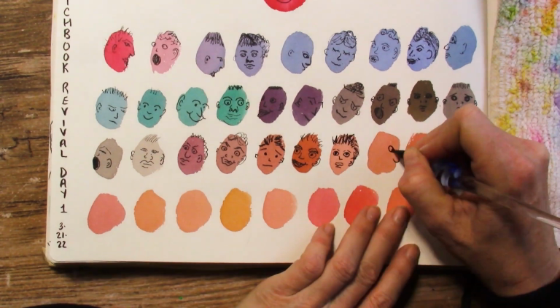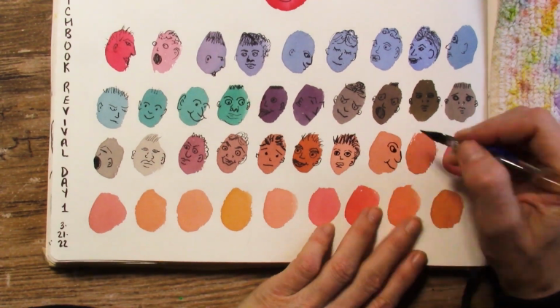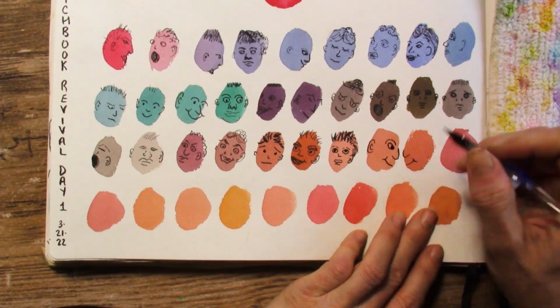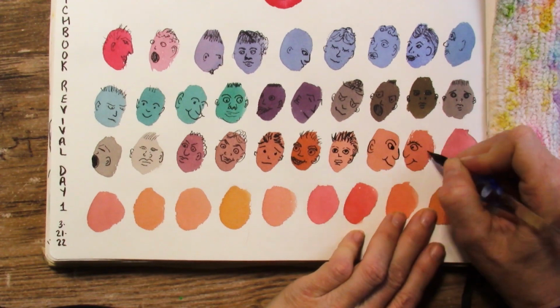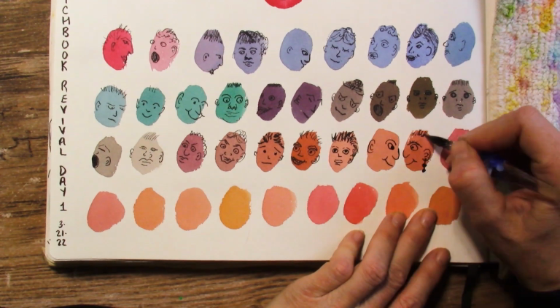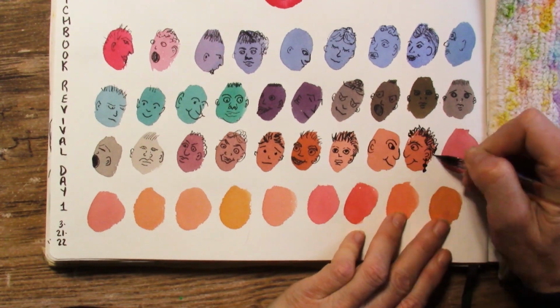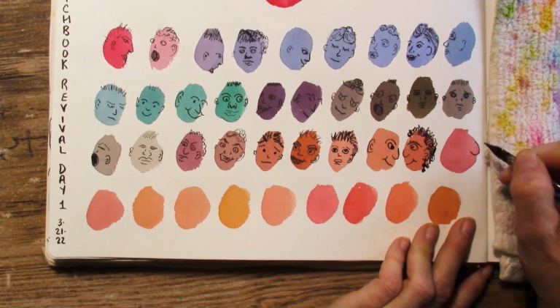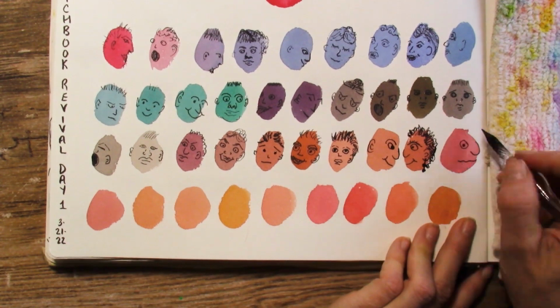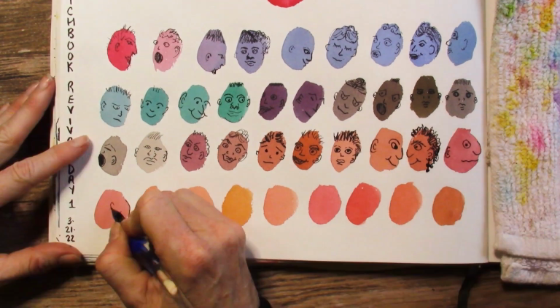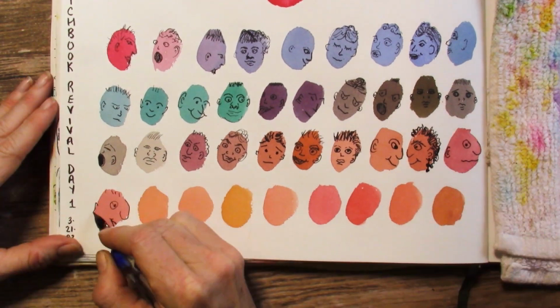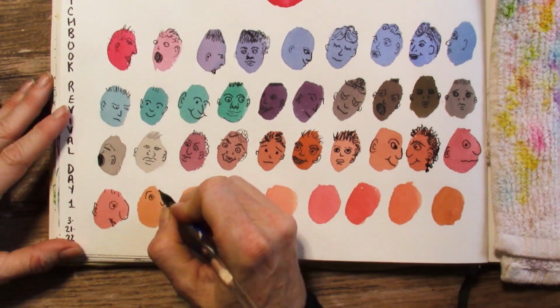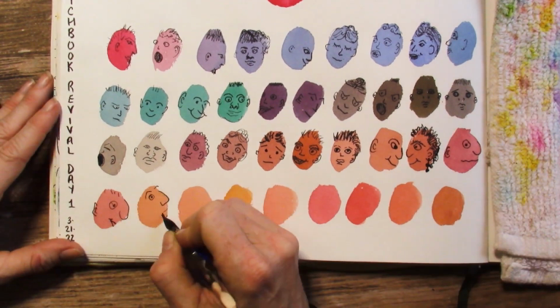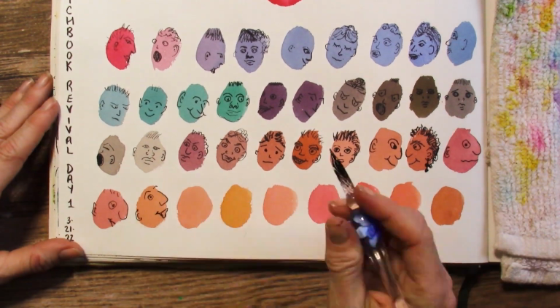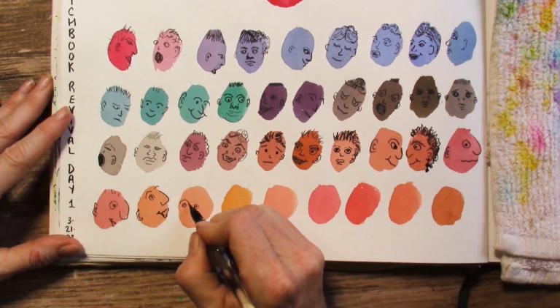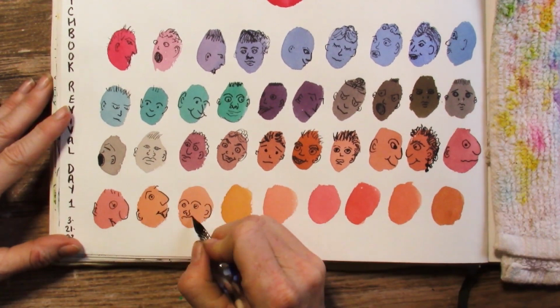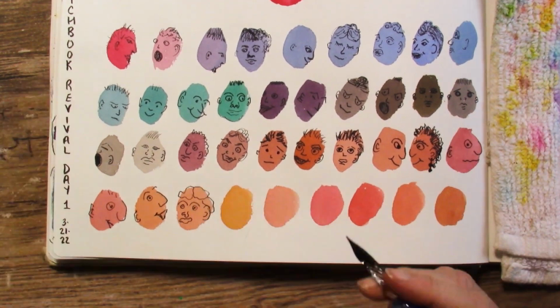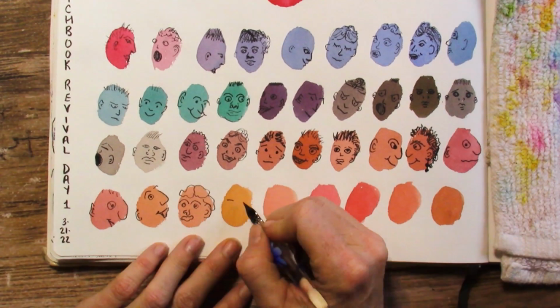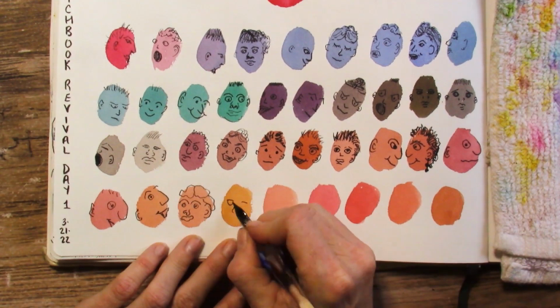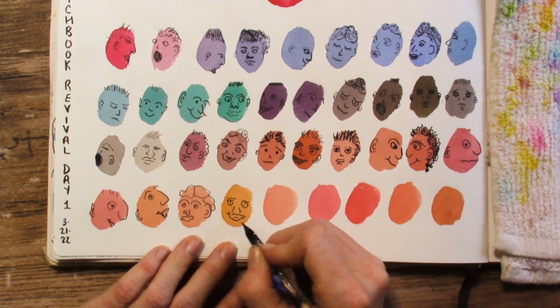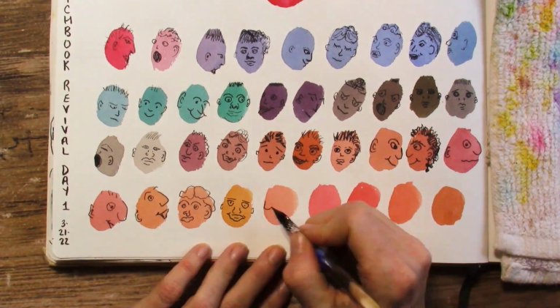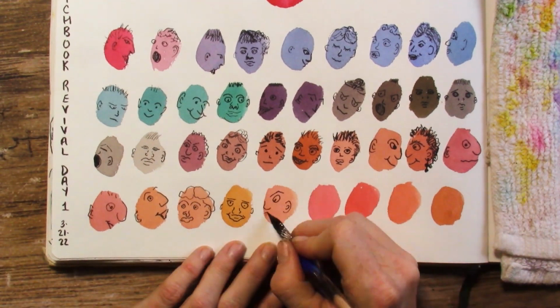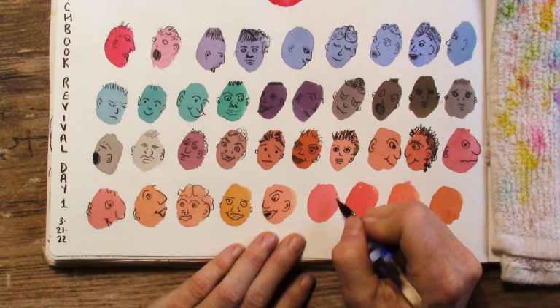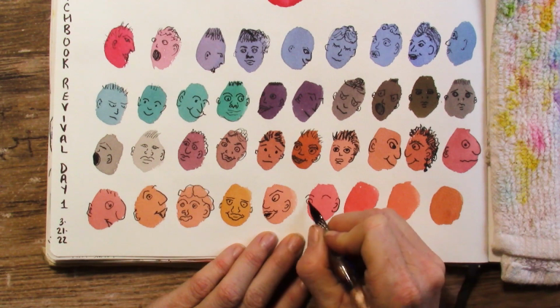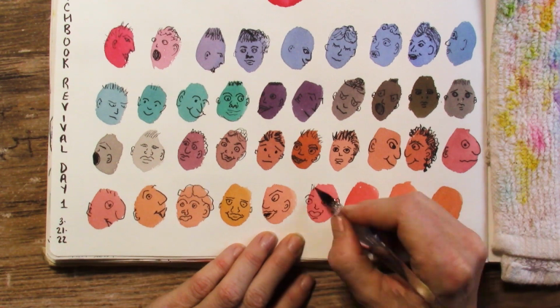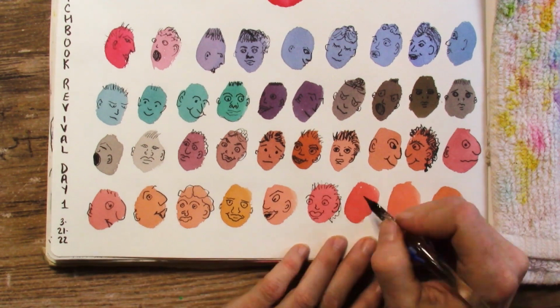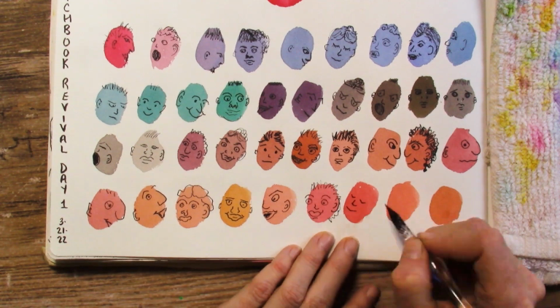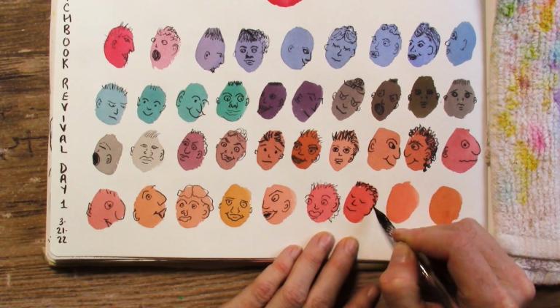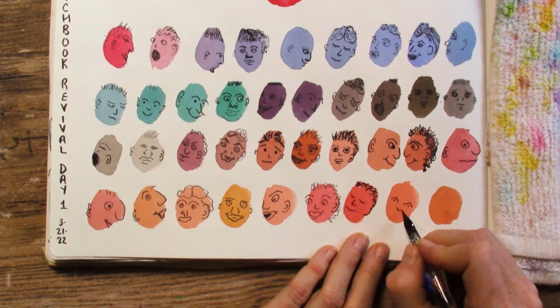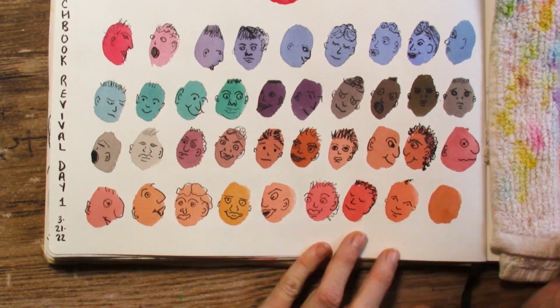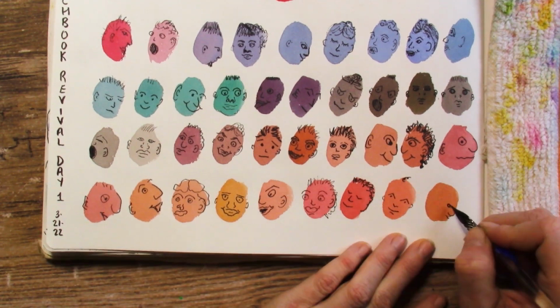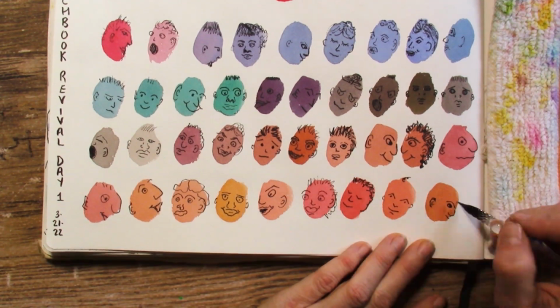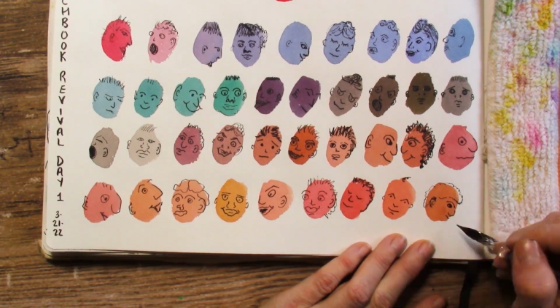For all 6 days that I participated, I chose to use my Etcher A4 sketchbook, which is 100% cotton paper, 105 pounds.